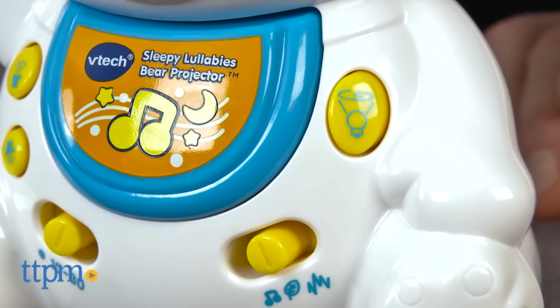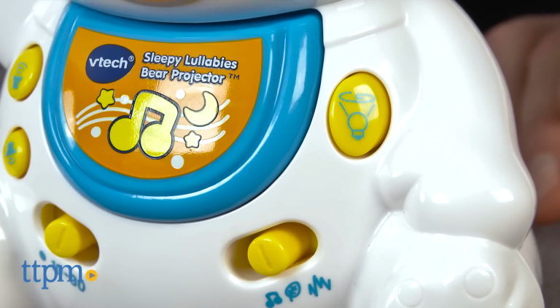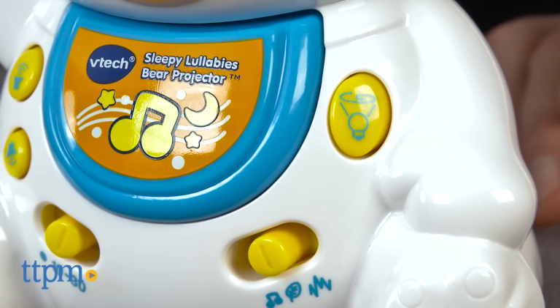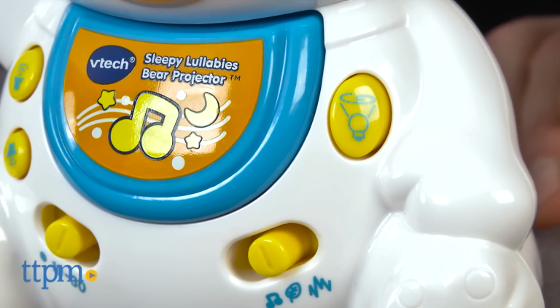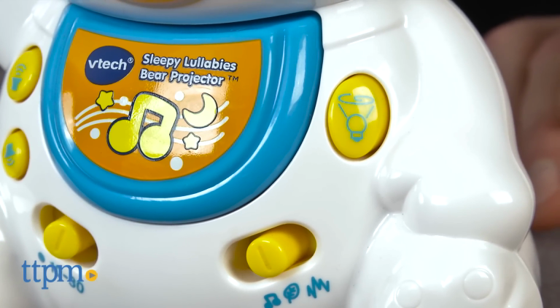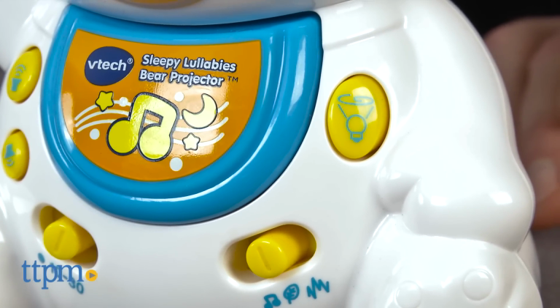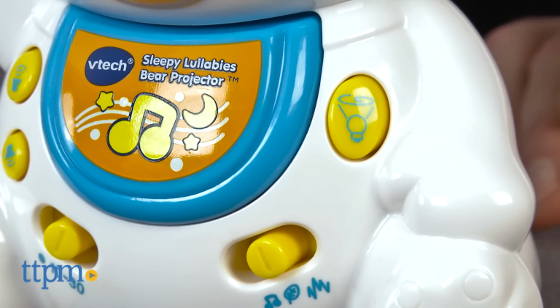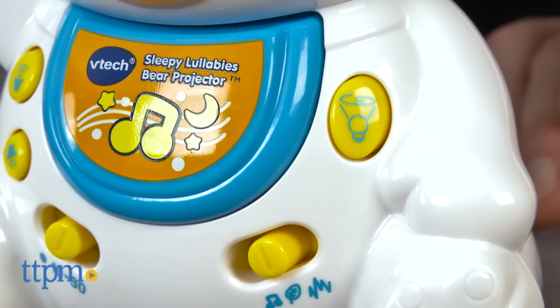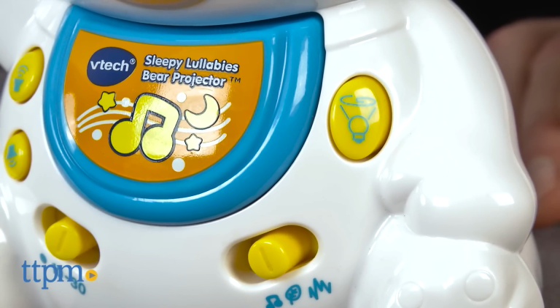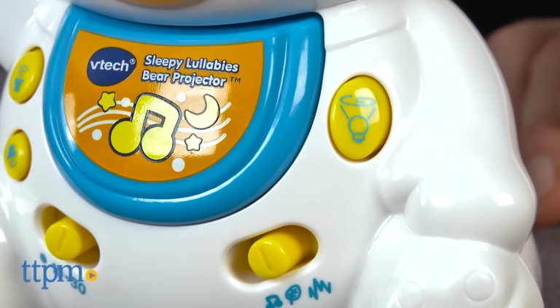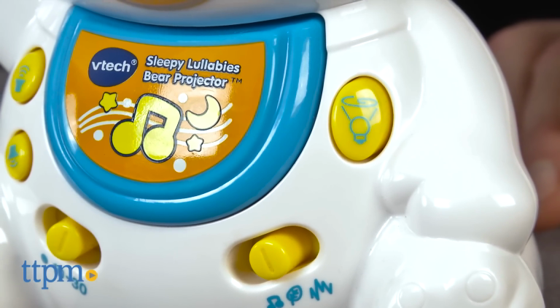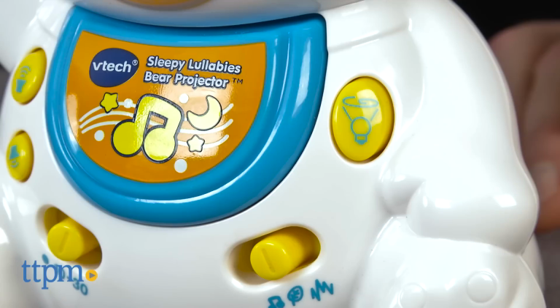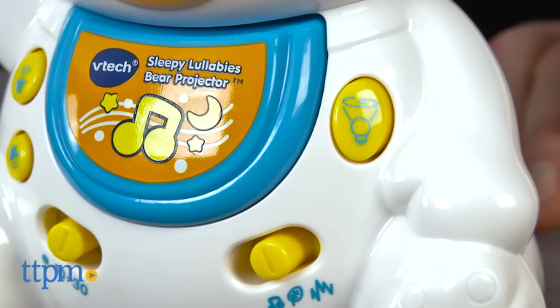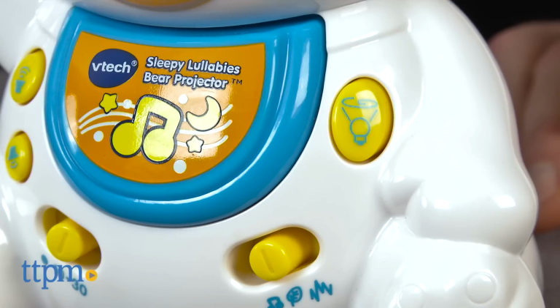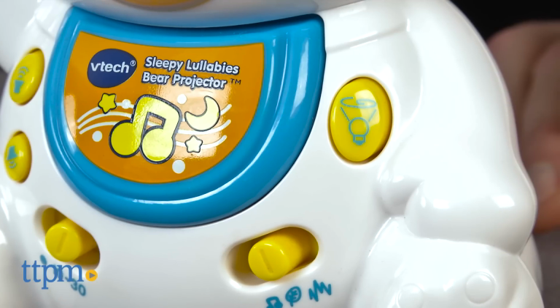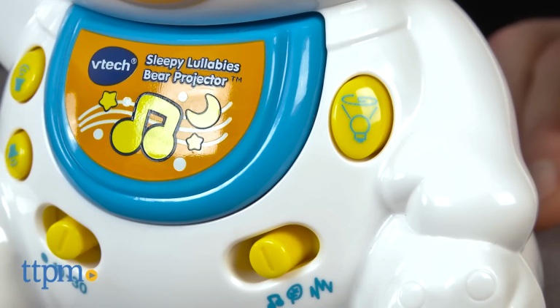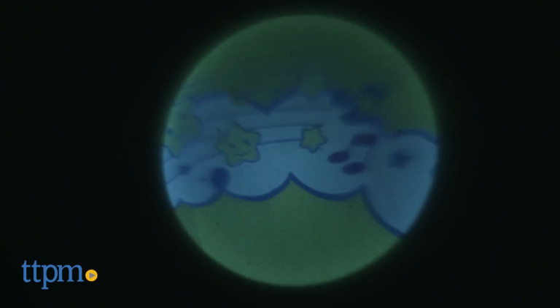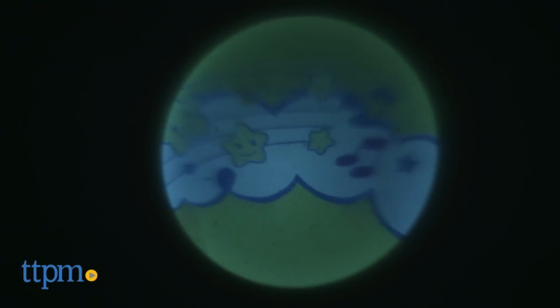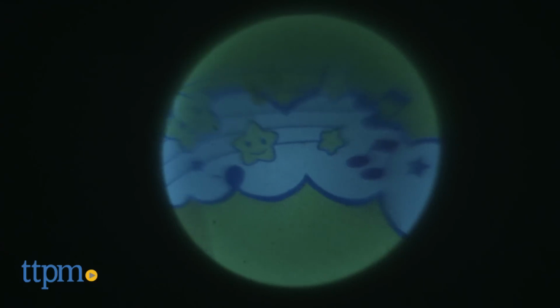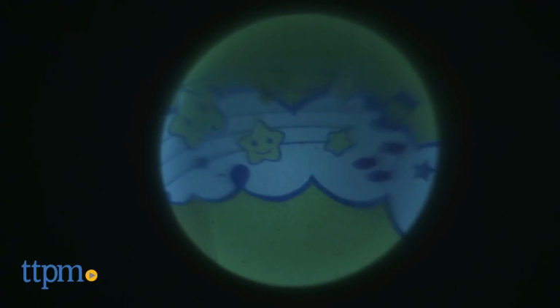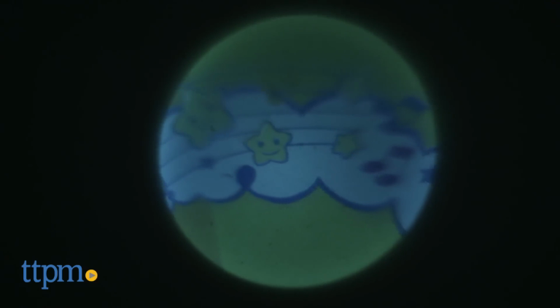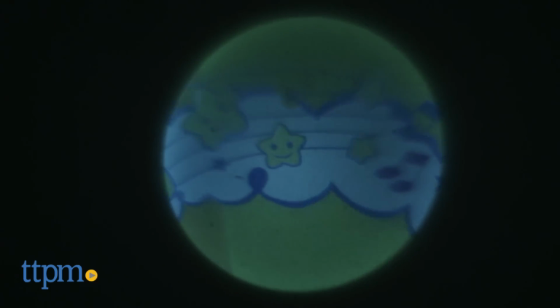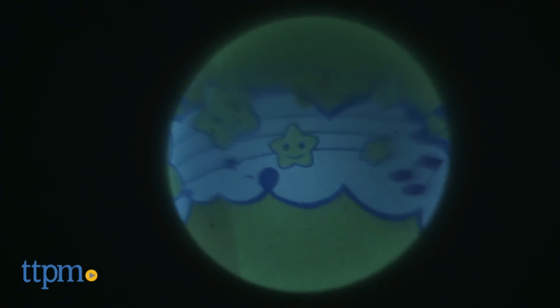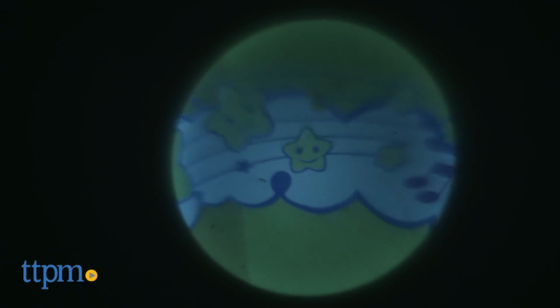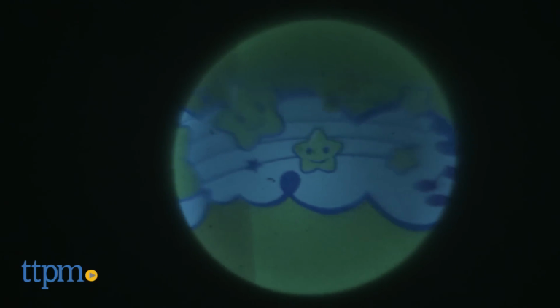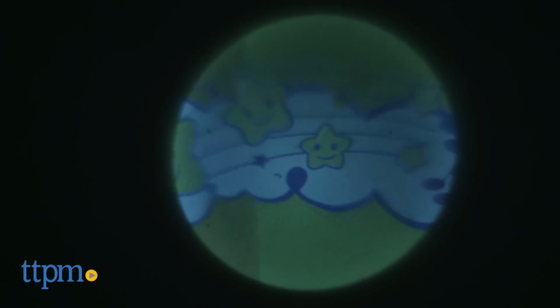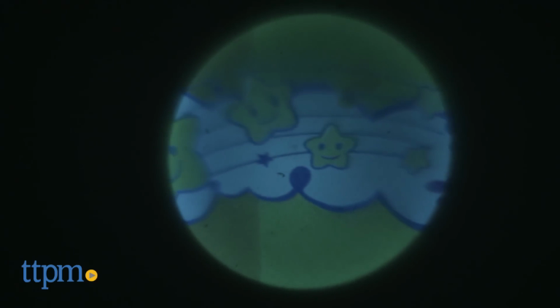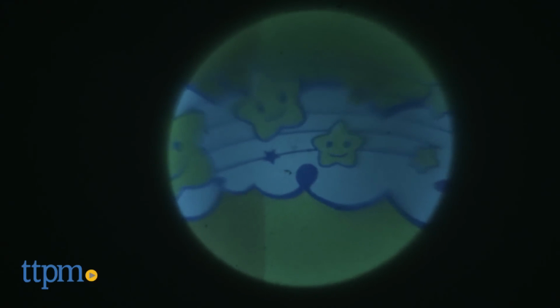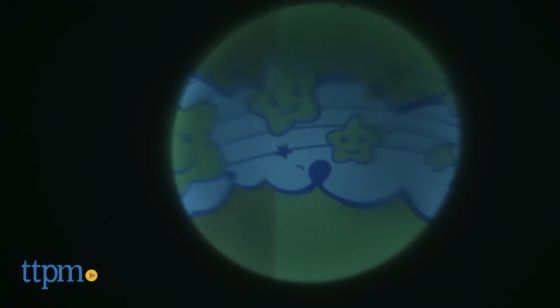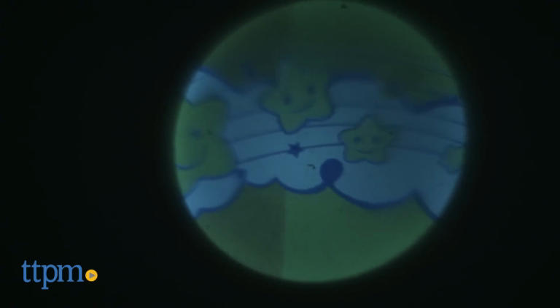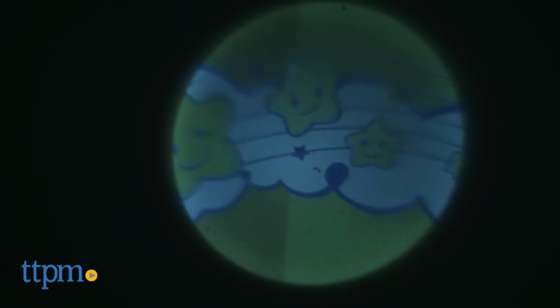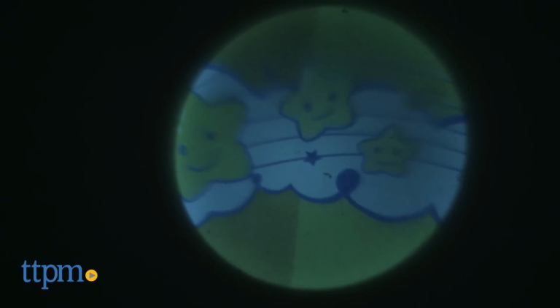For calming visual stimulation, the projector will cast a gentle moving picture on the ceiling. The projector turns off automatically after 10 minutes to save the batteries.